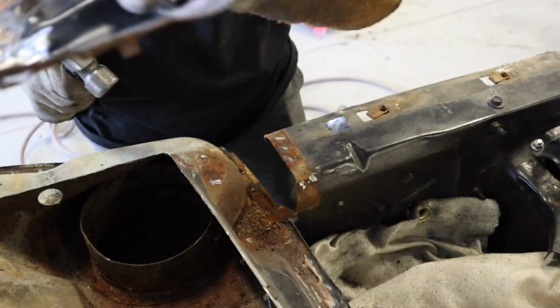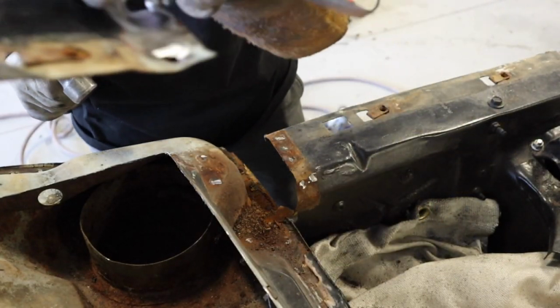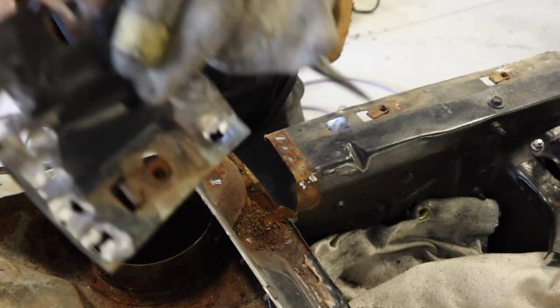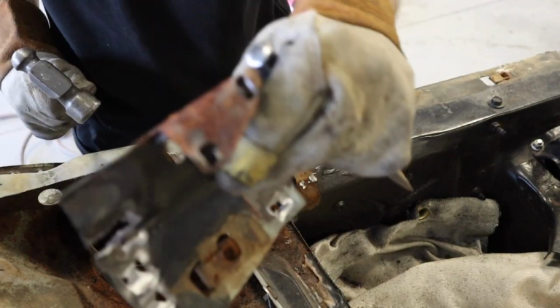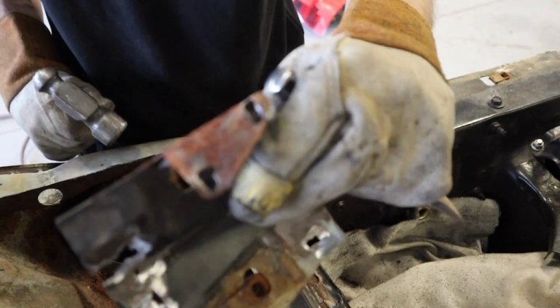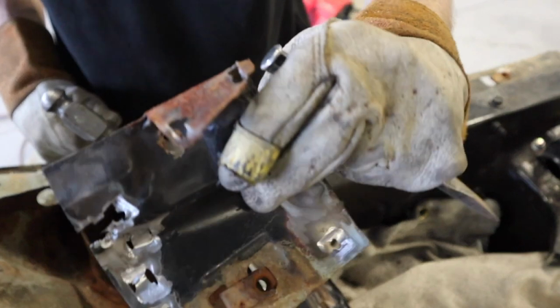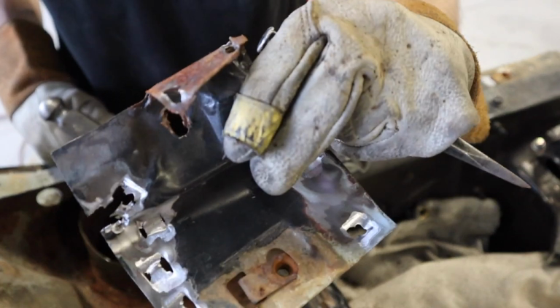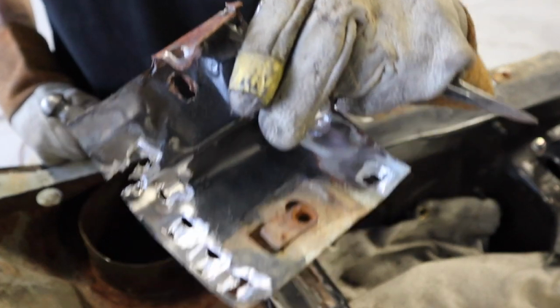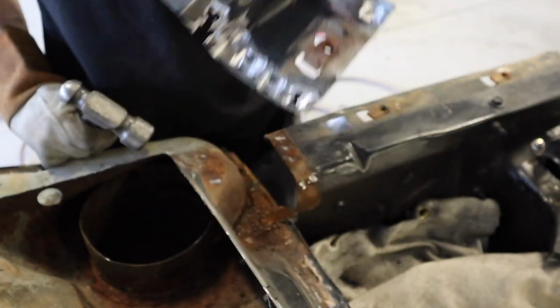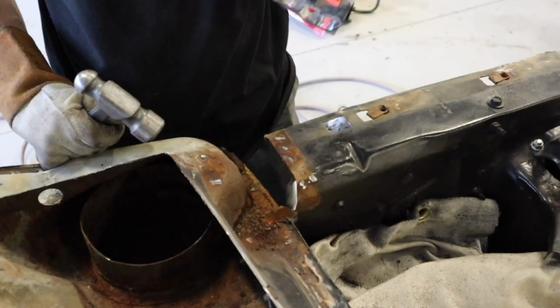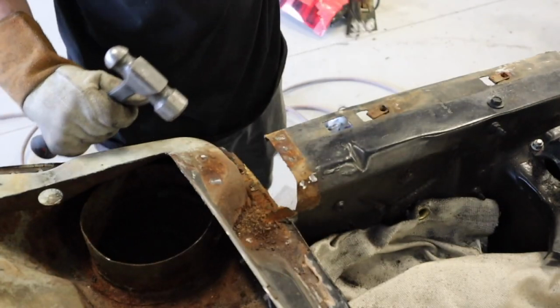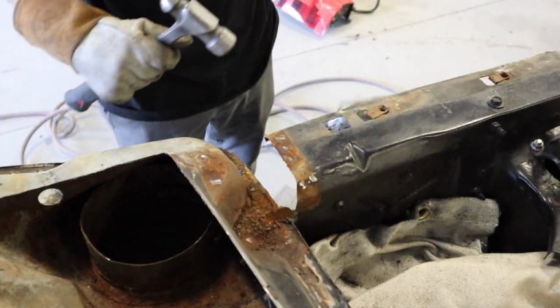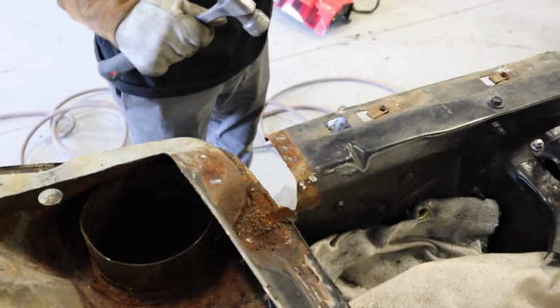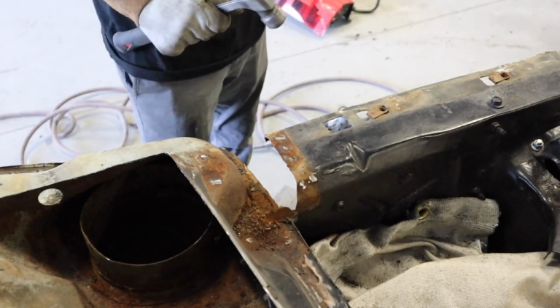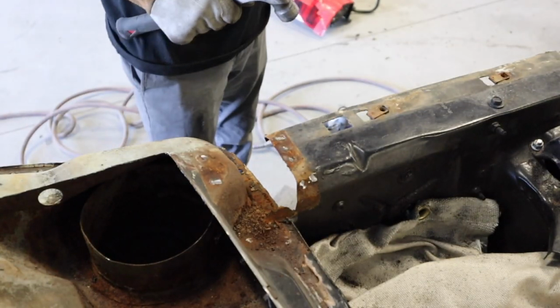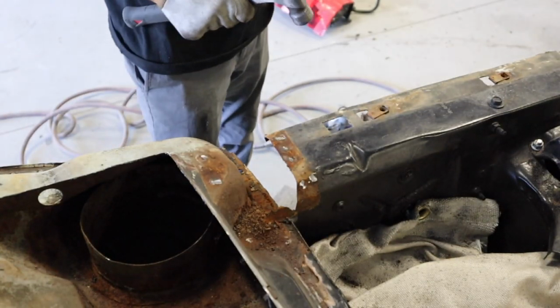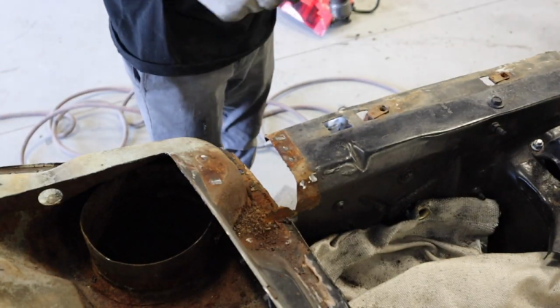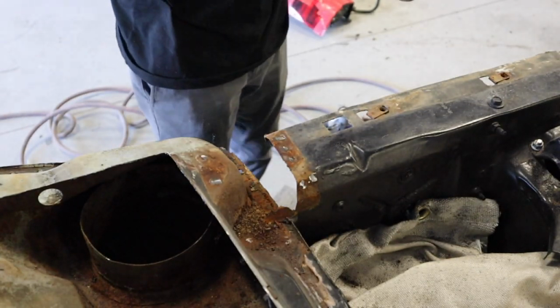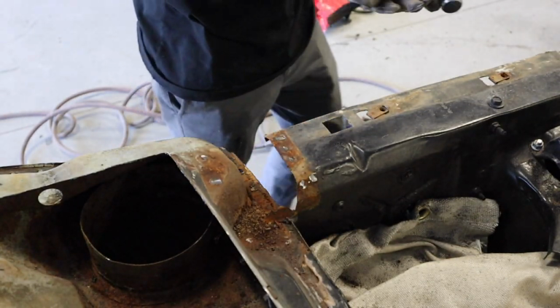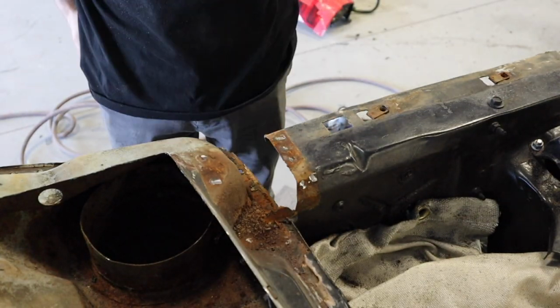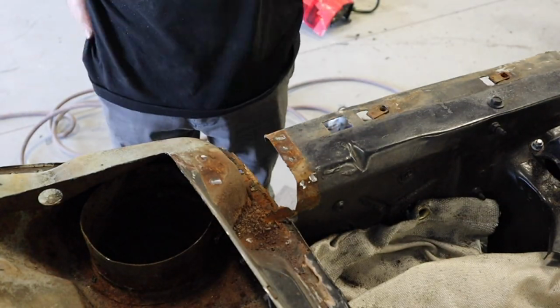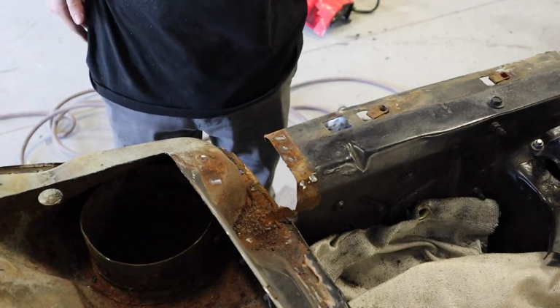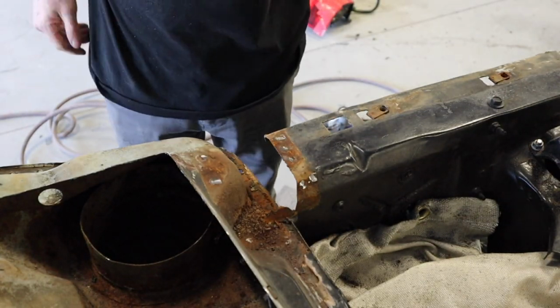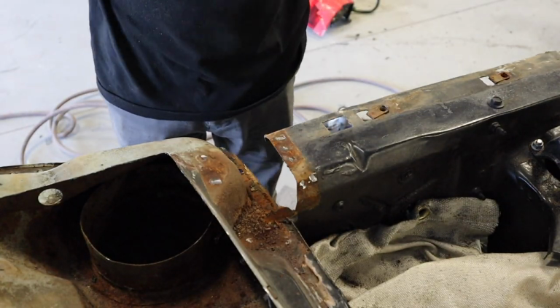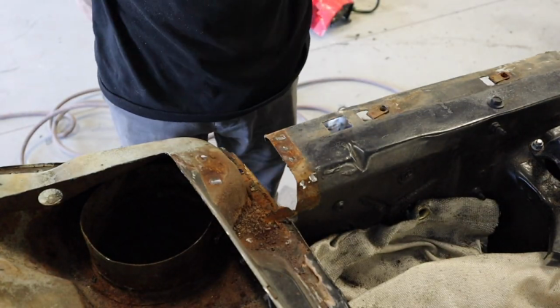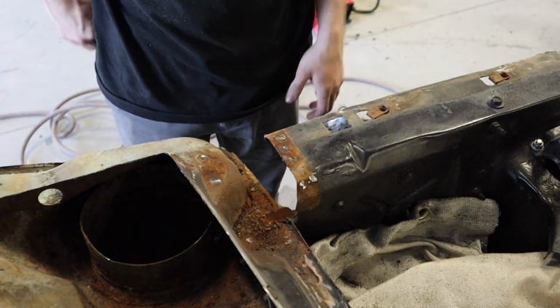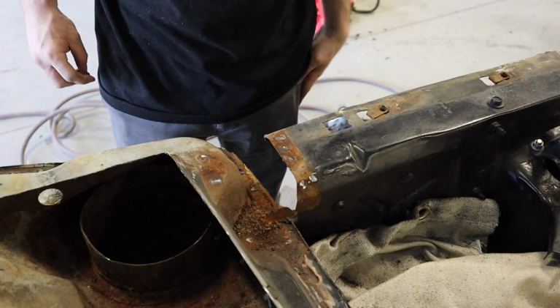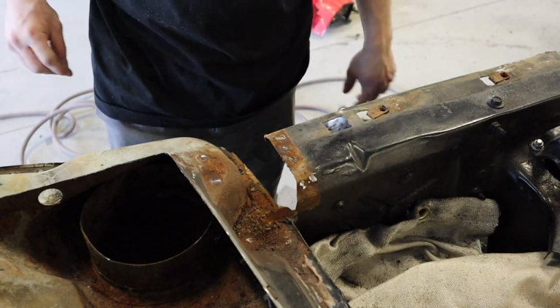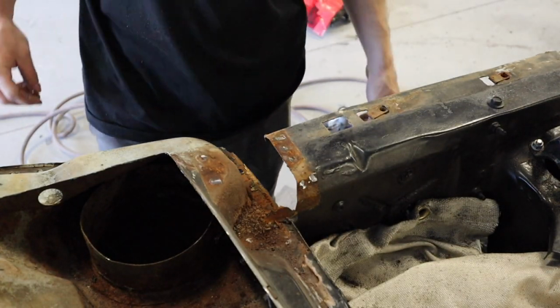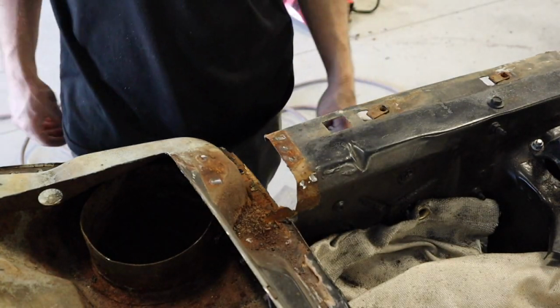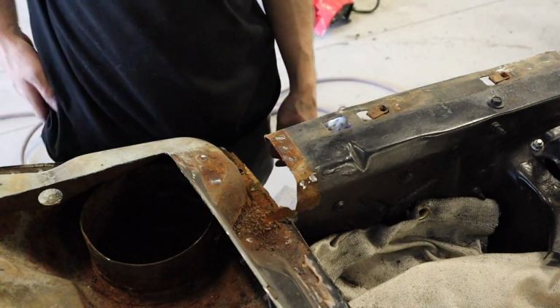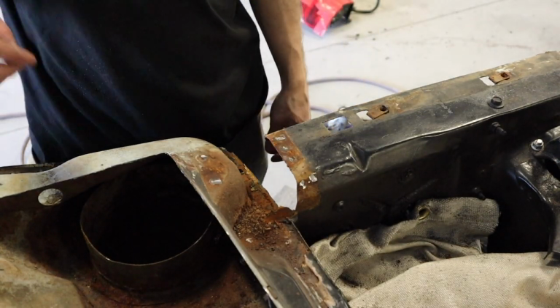There's one bracket down. All right, now on to the other.